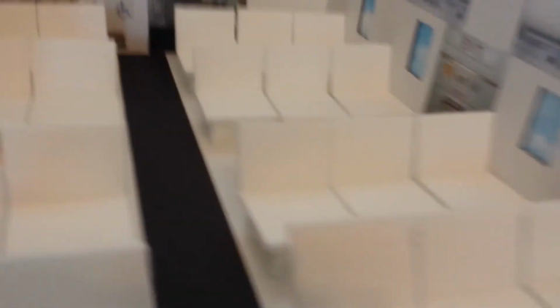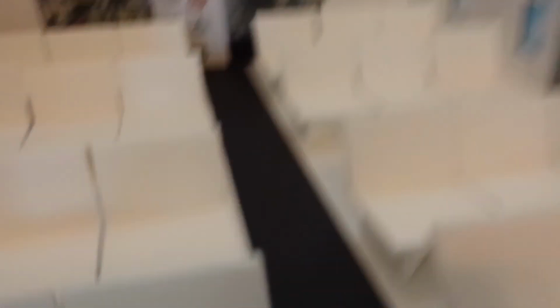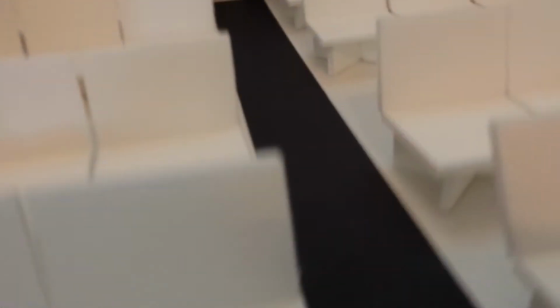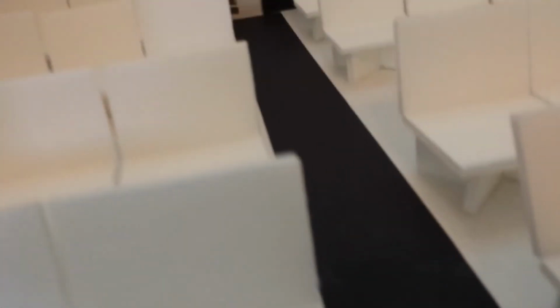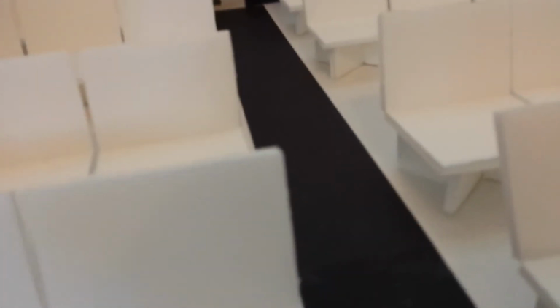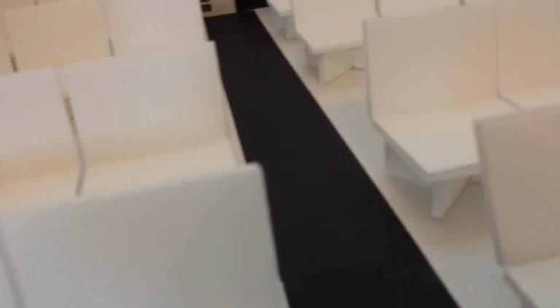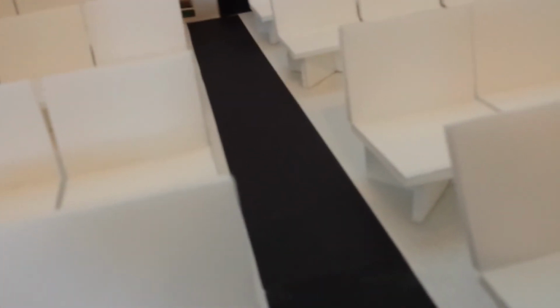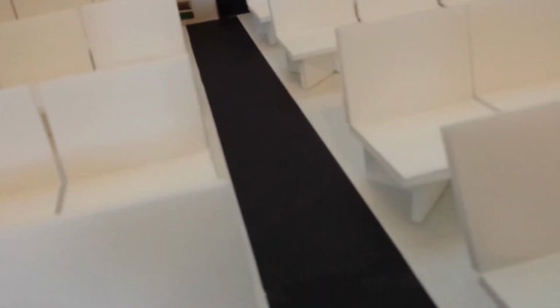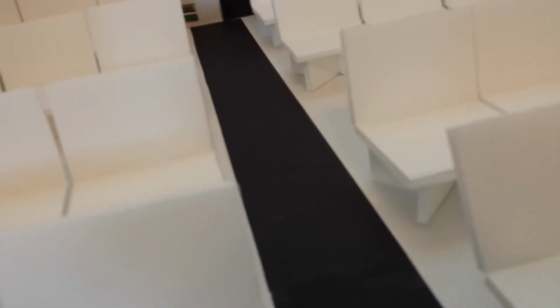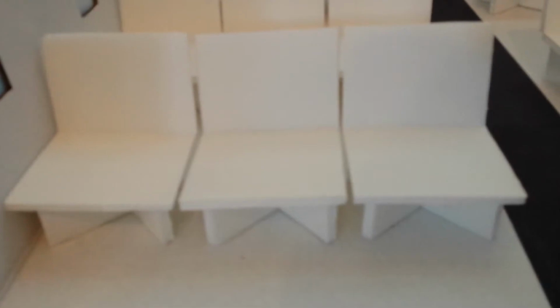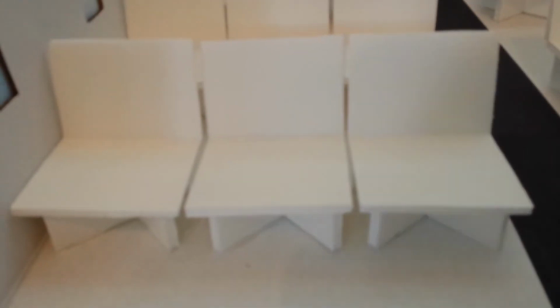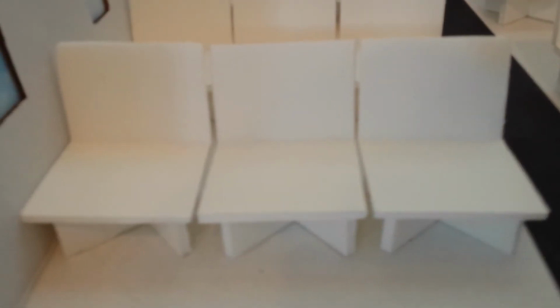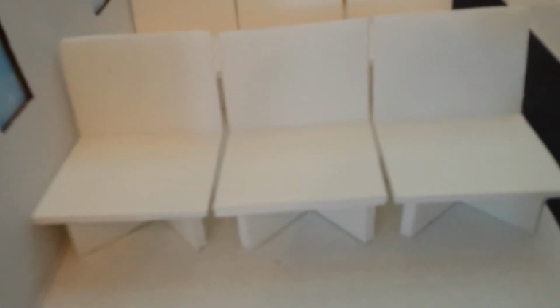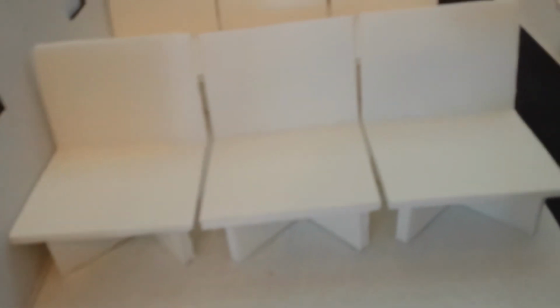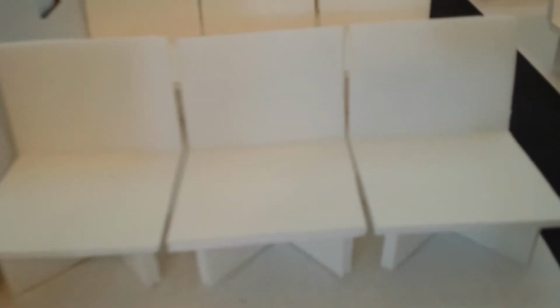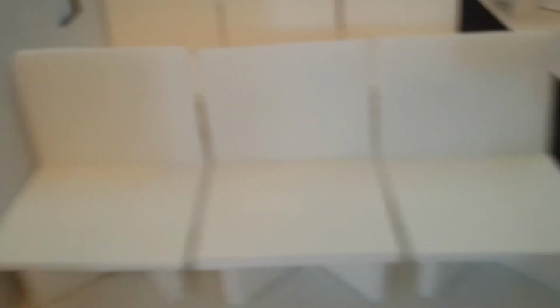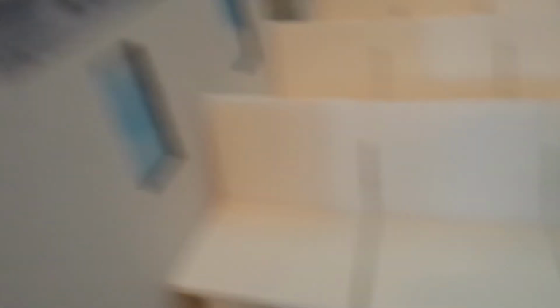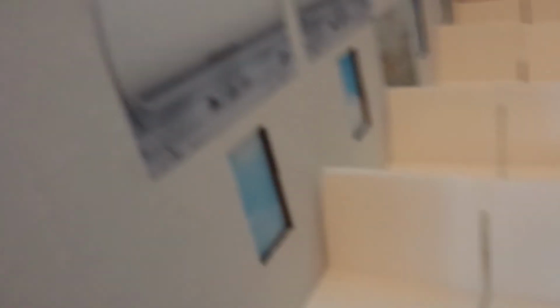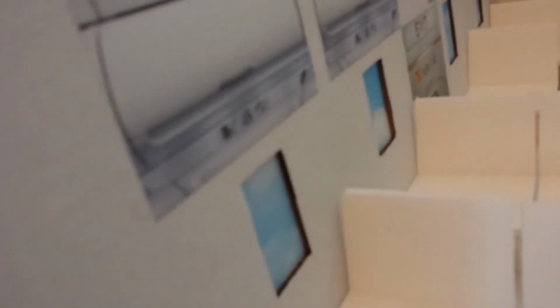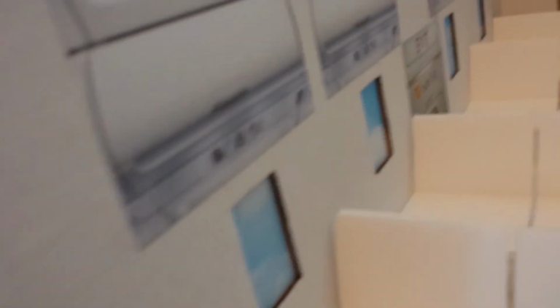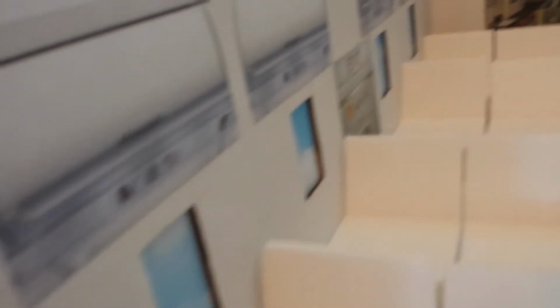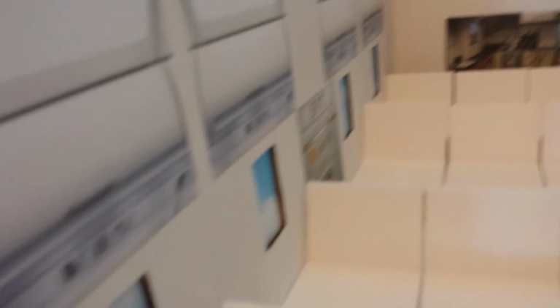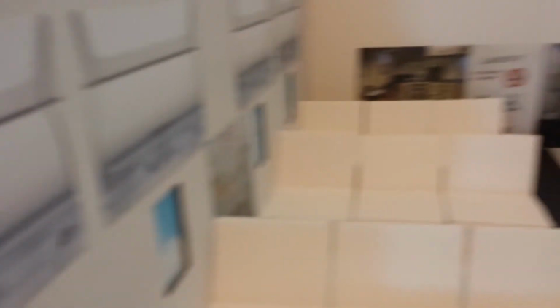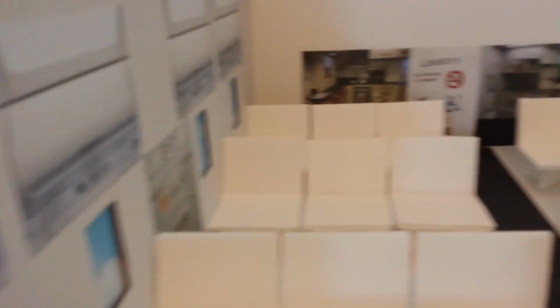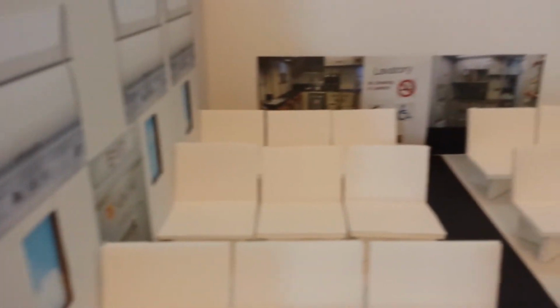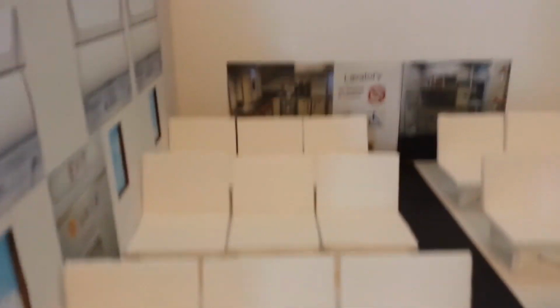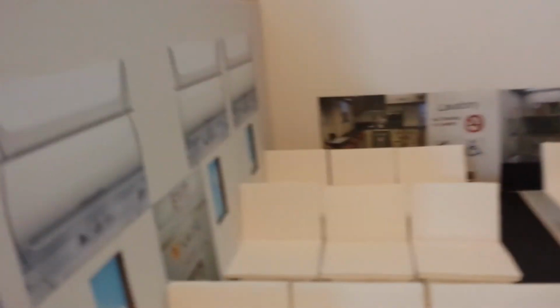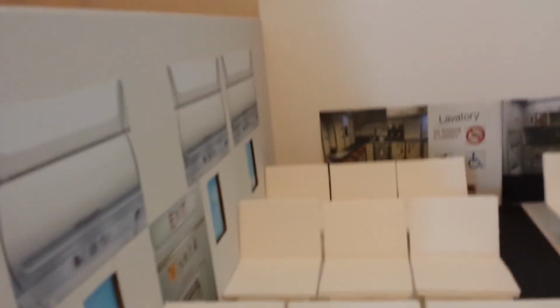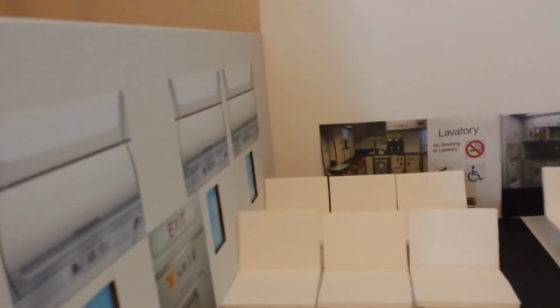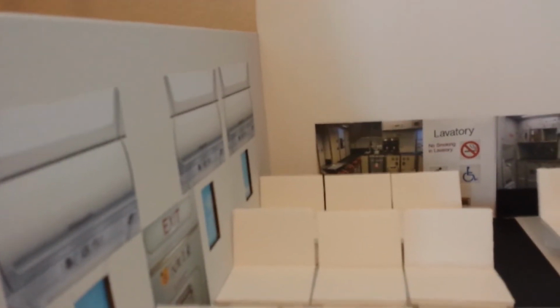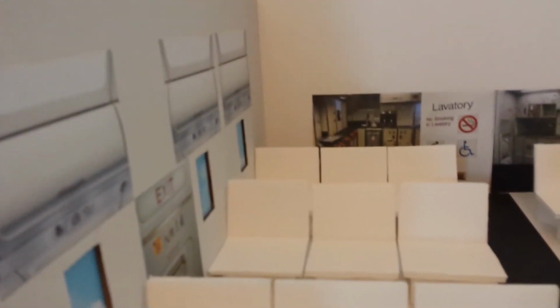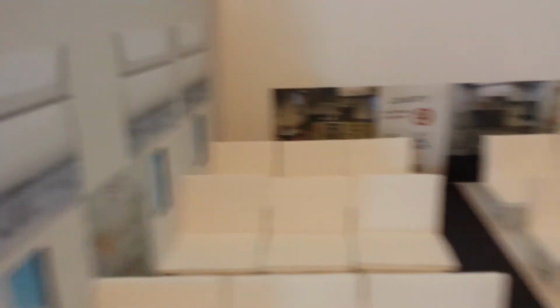So let me show you the whole entire thing. Here are the chairs, the windows, the cabinets.